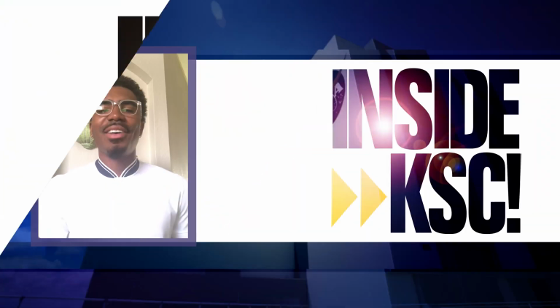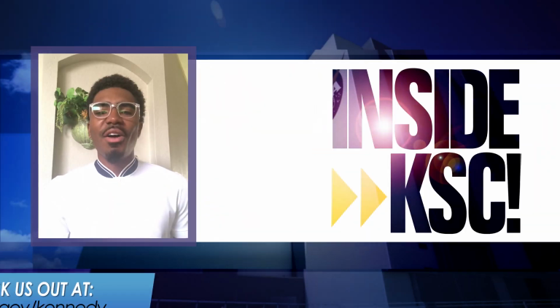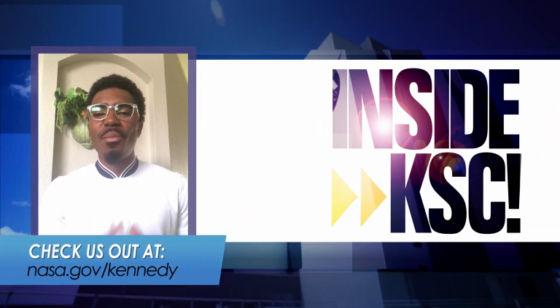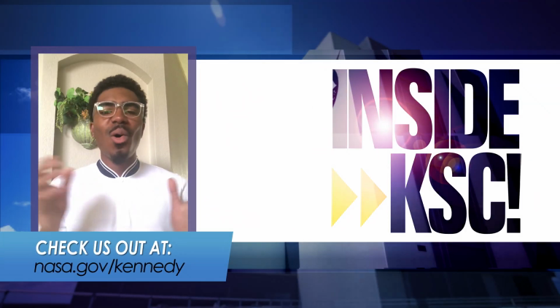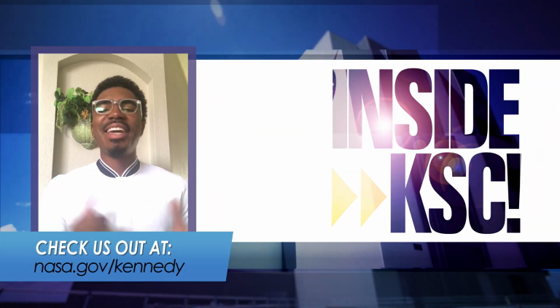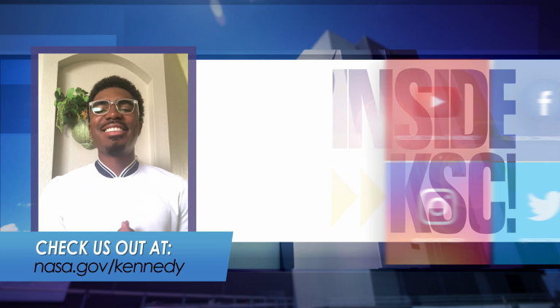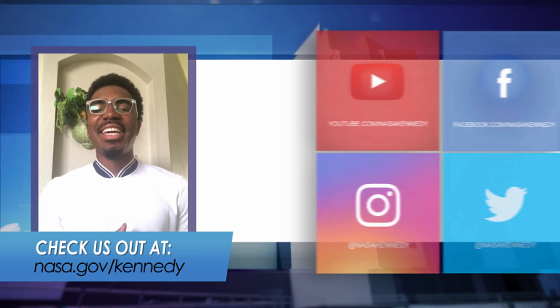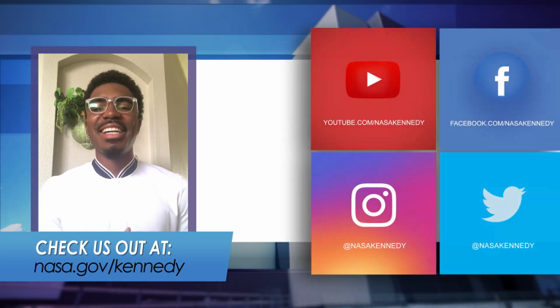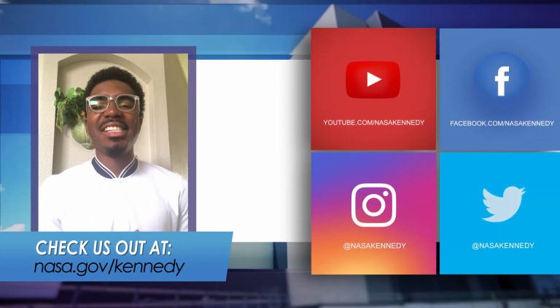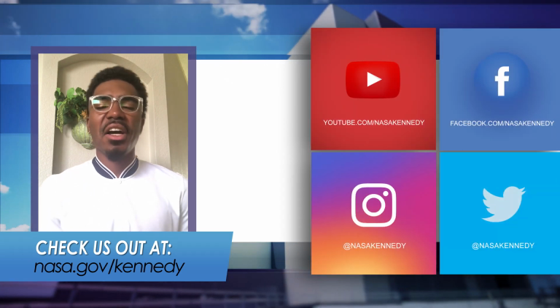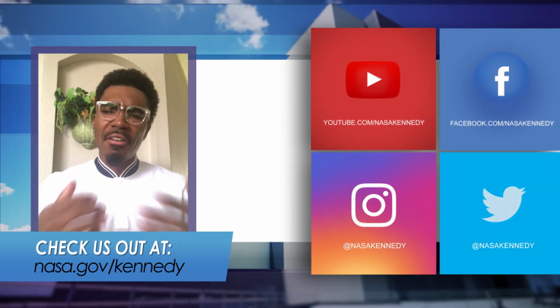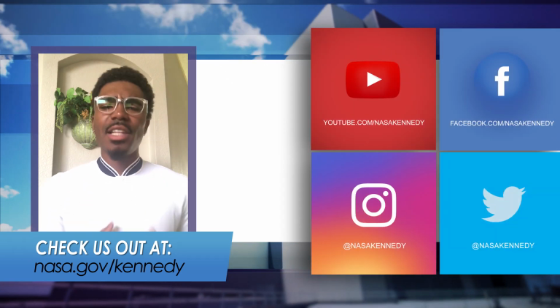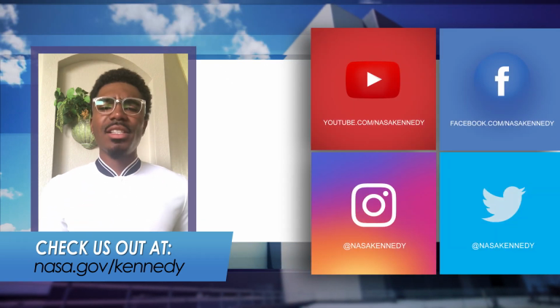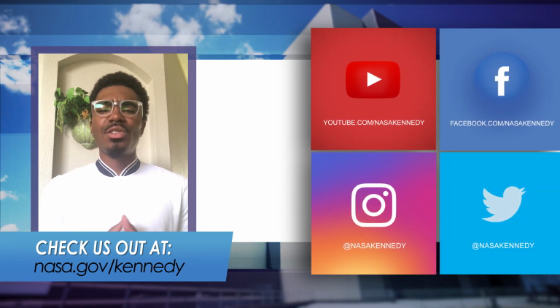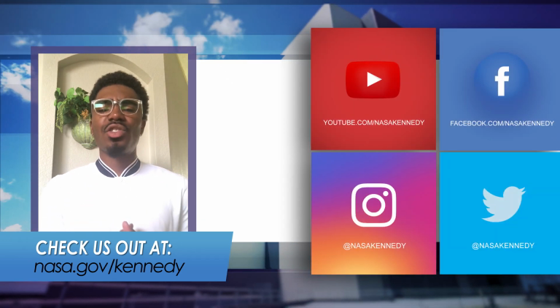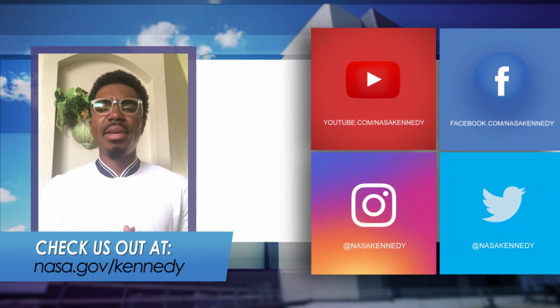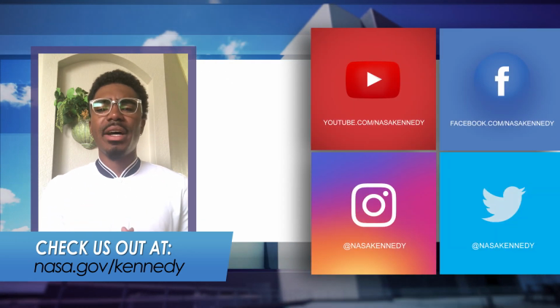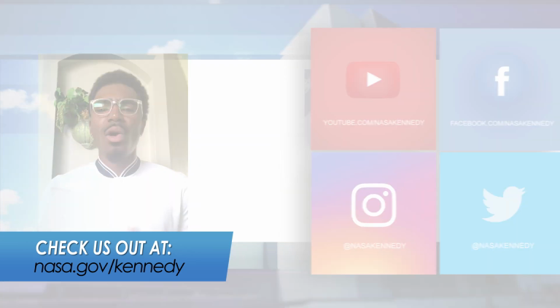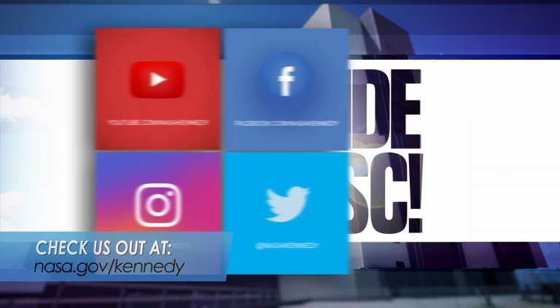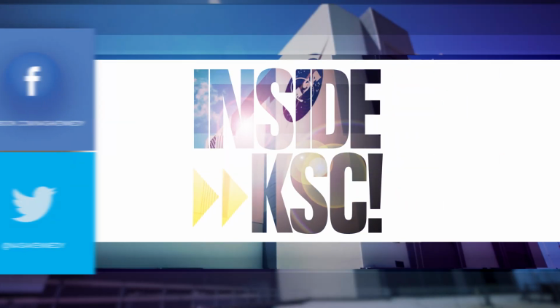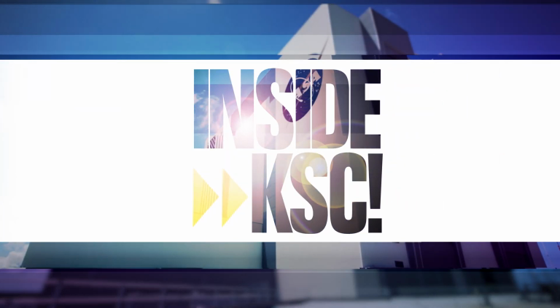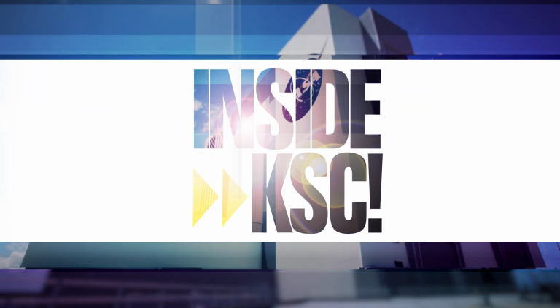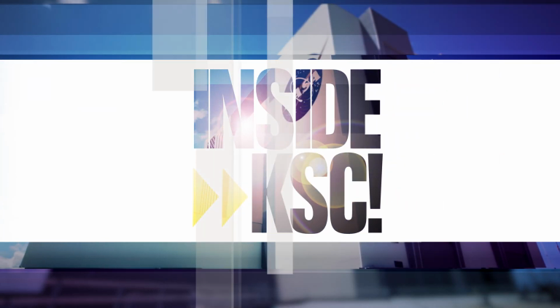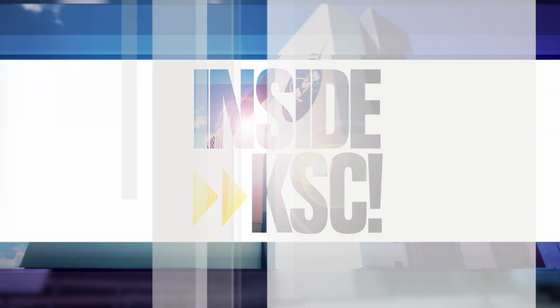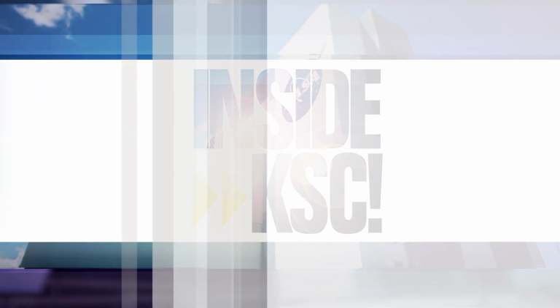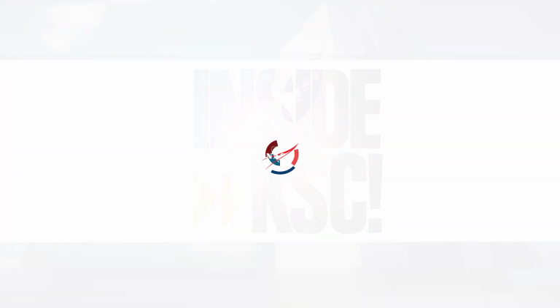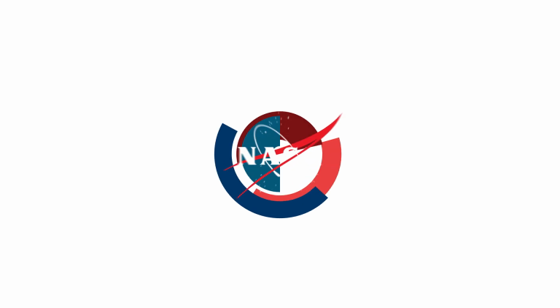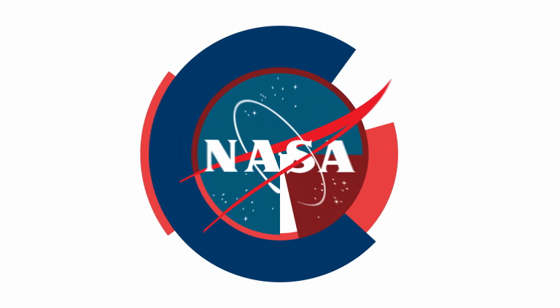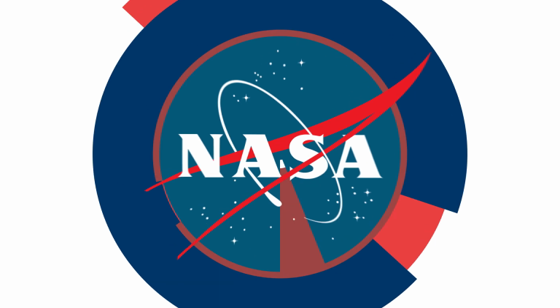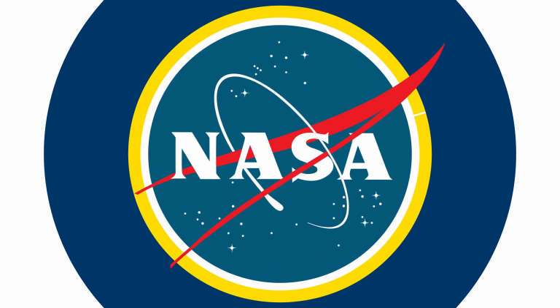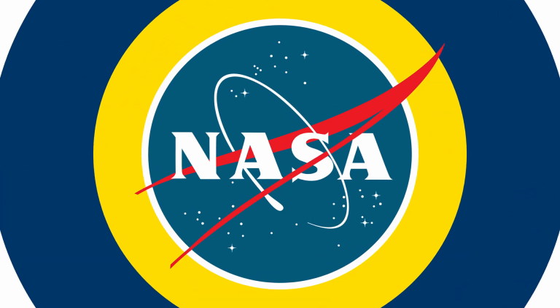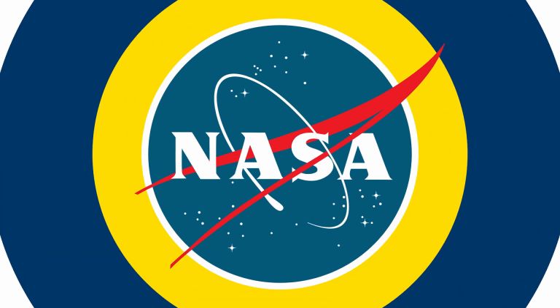For more Inside KSC, follow us on social media or check us out at nasa.gov/Kennedy.